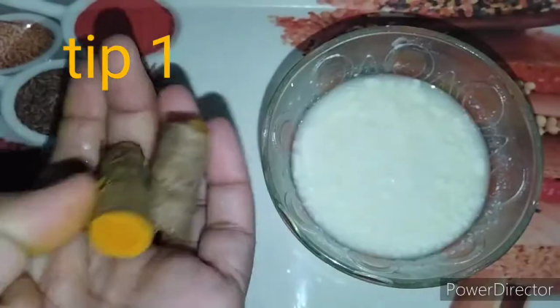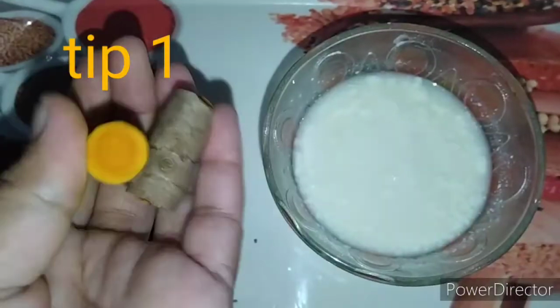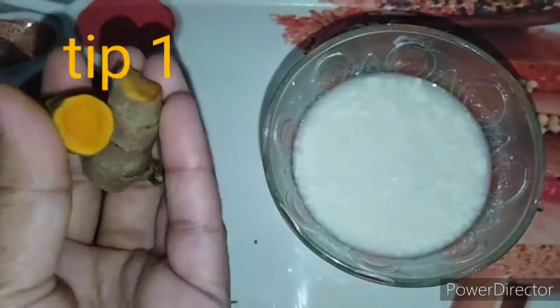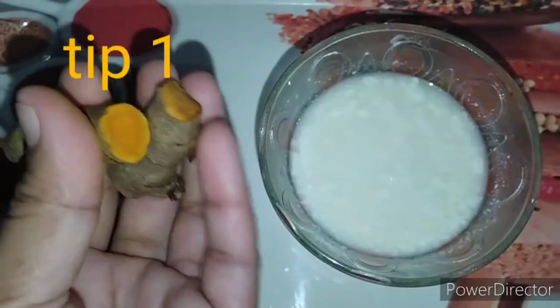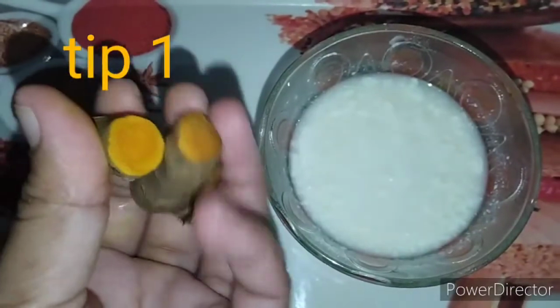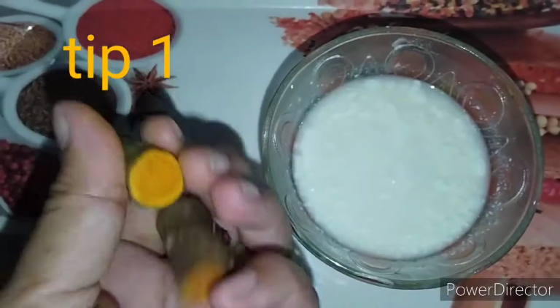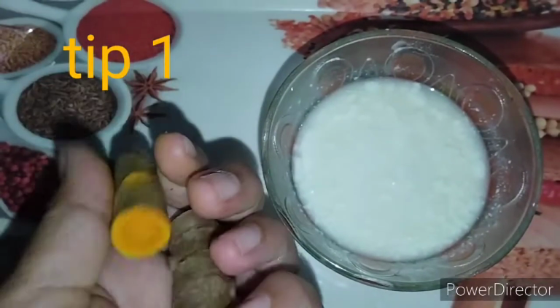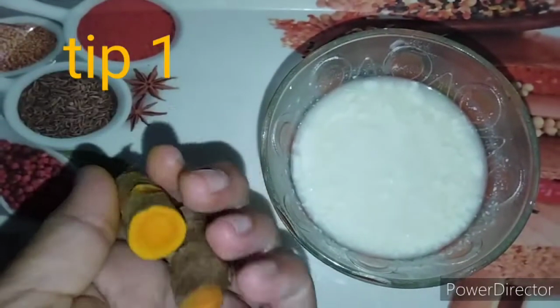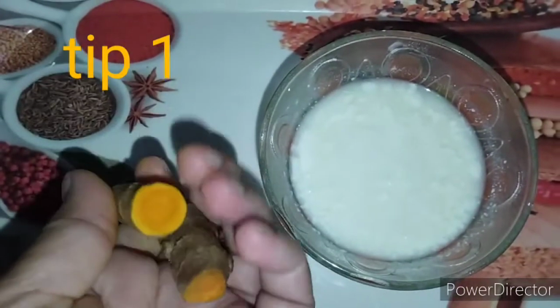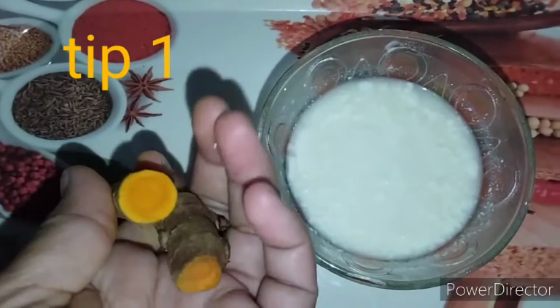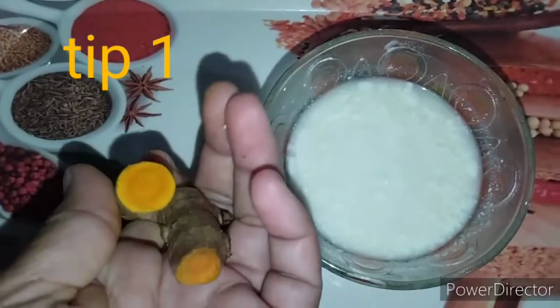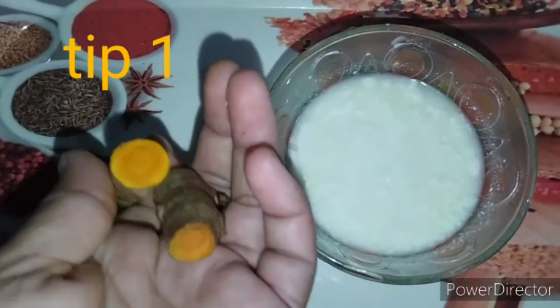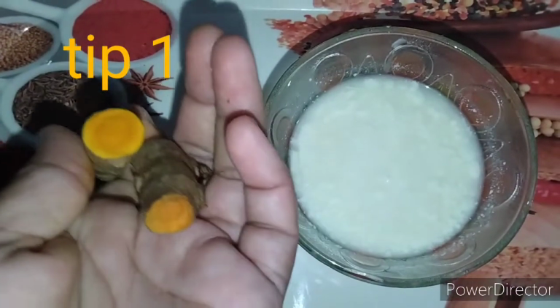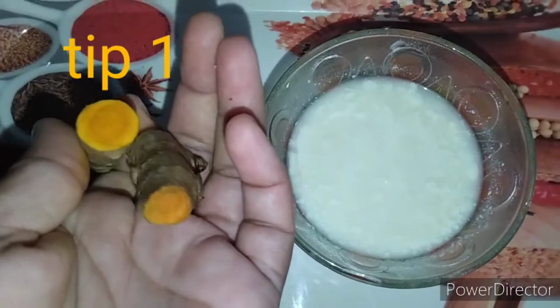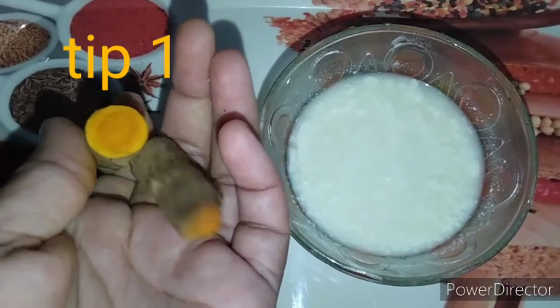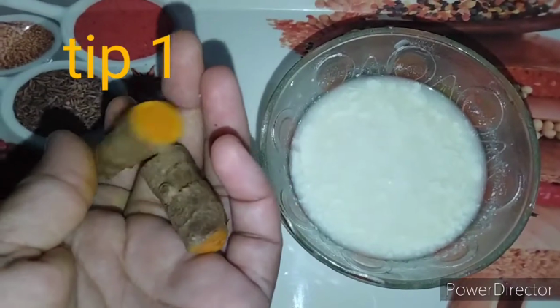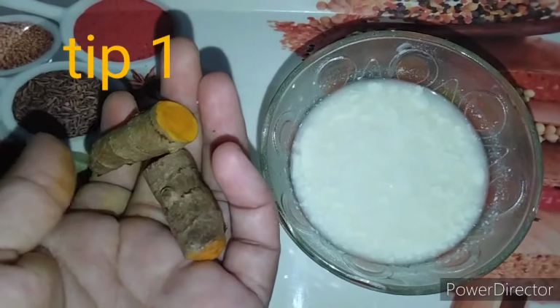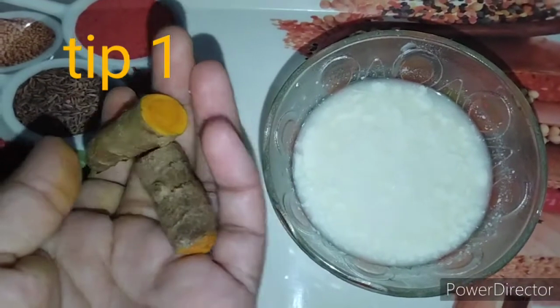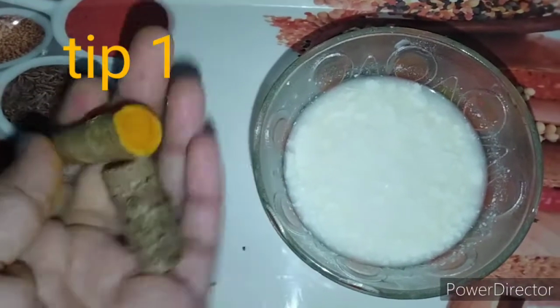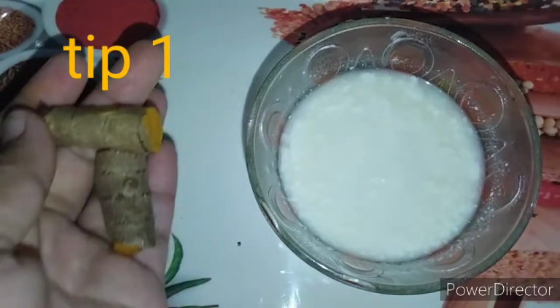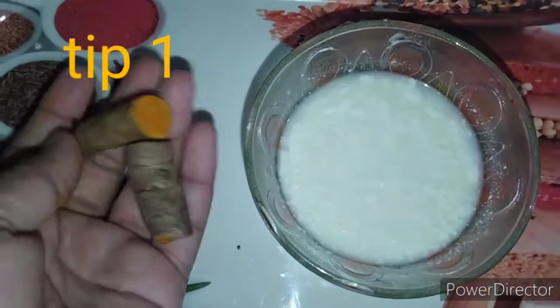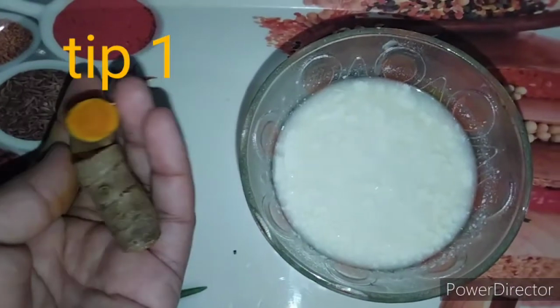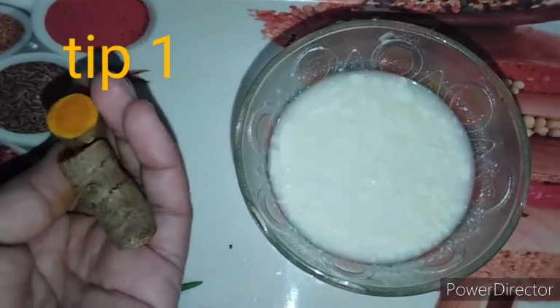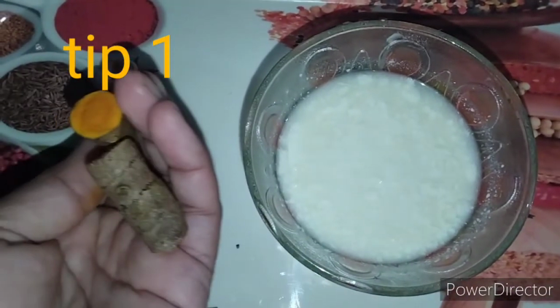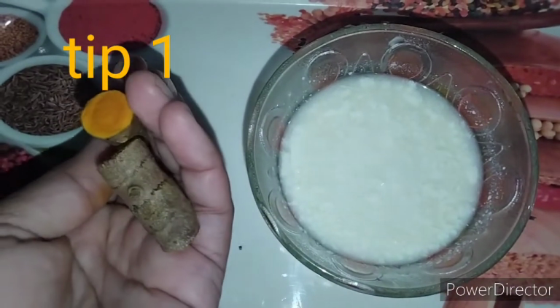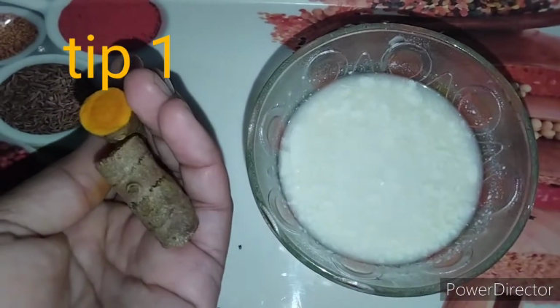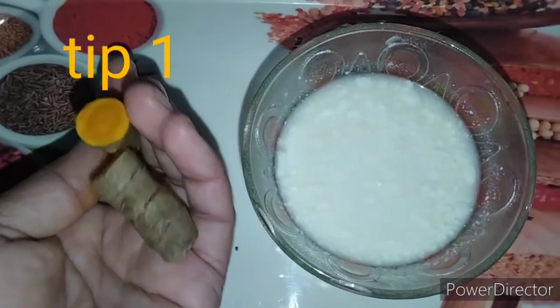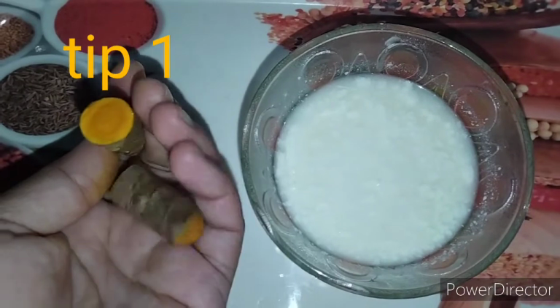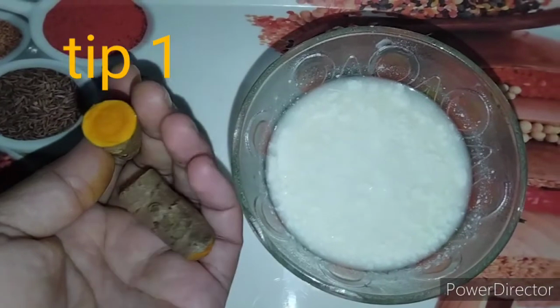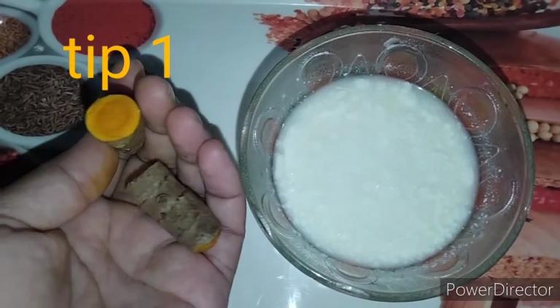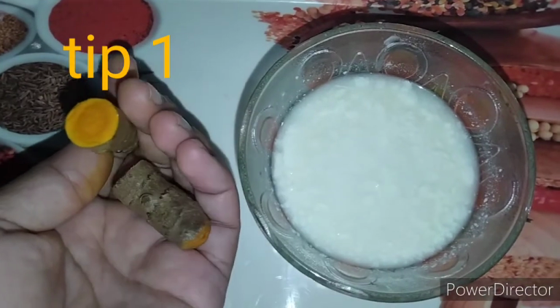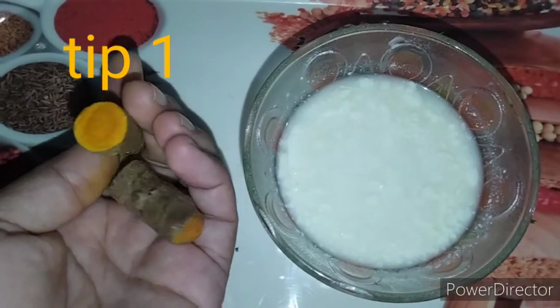Hi, welcome to my channel. I am here today. Today I am going to talk about homemade tips.